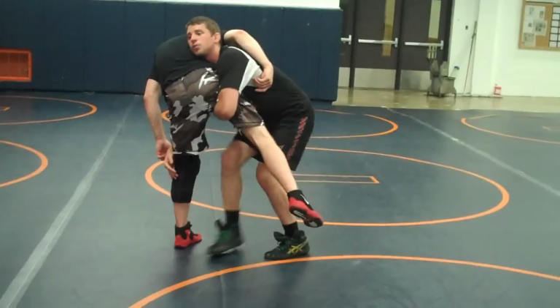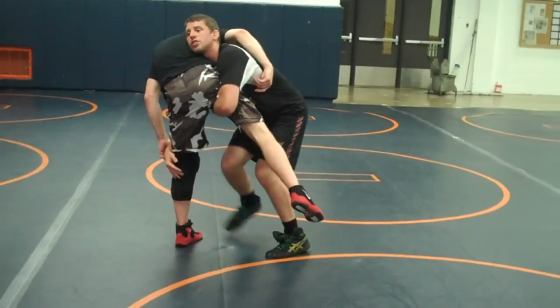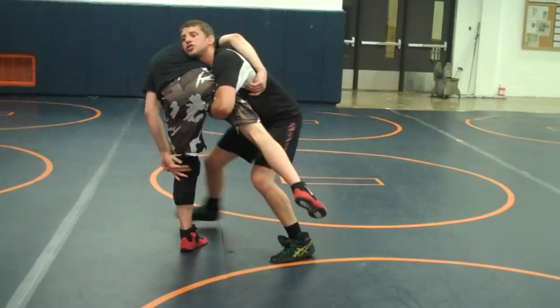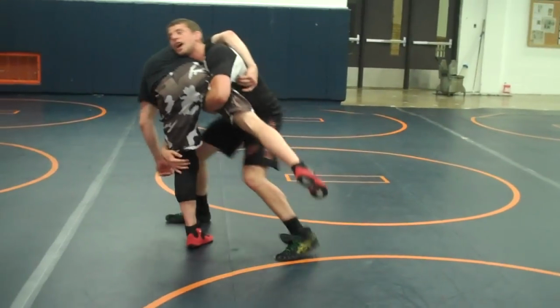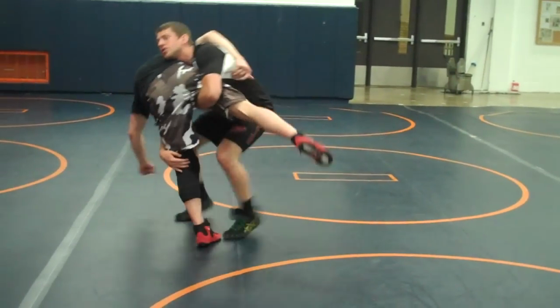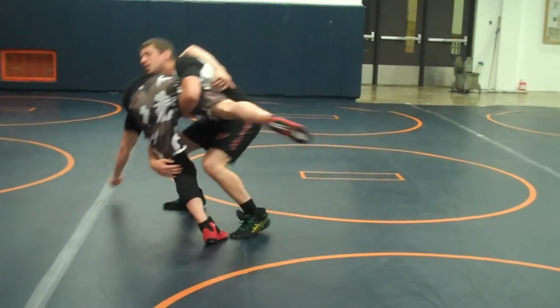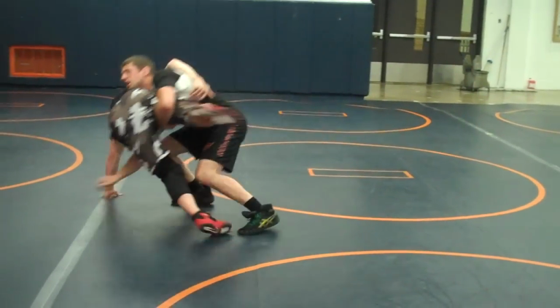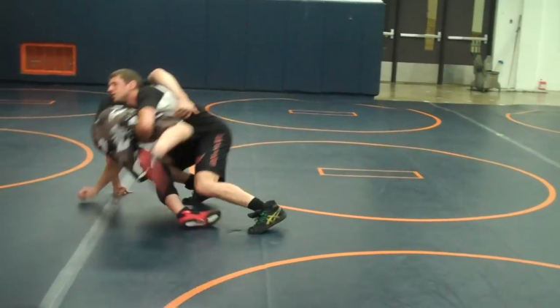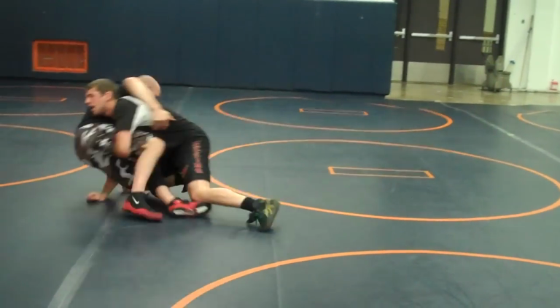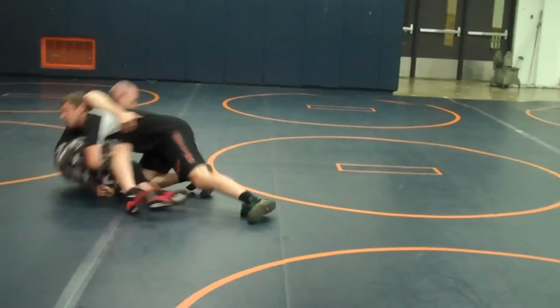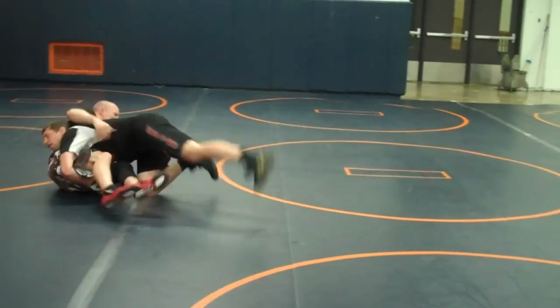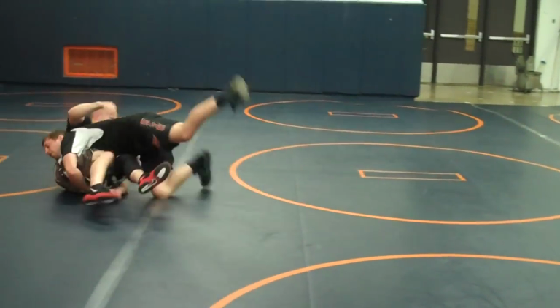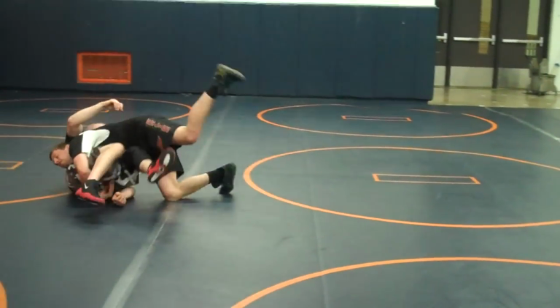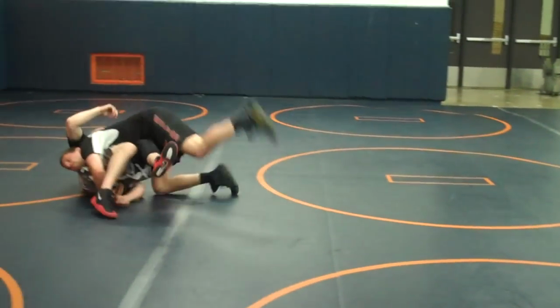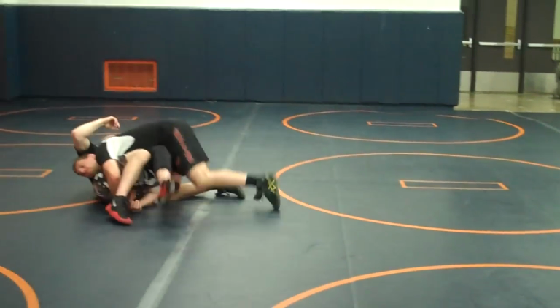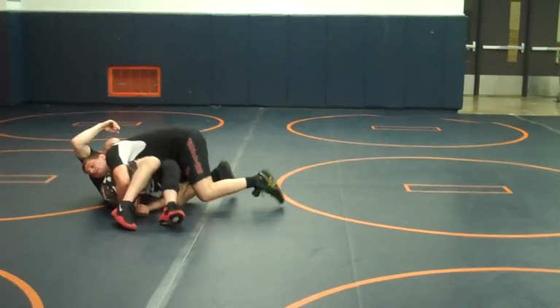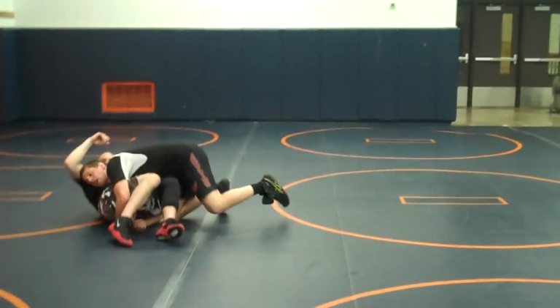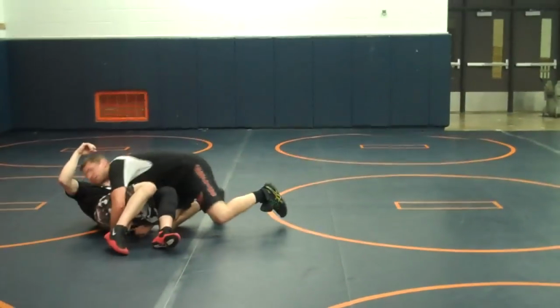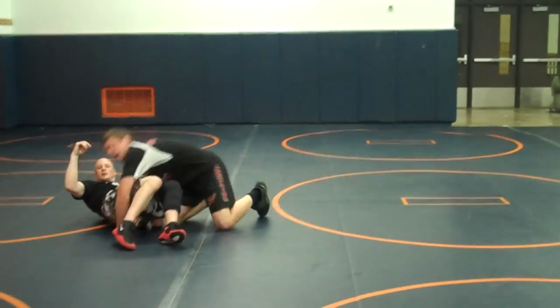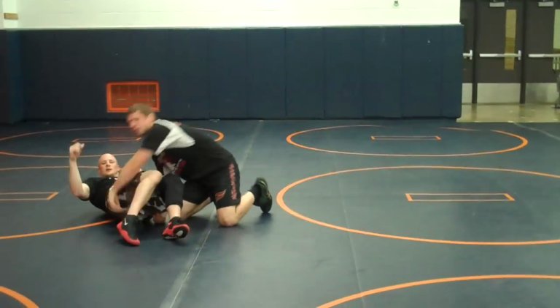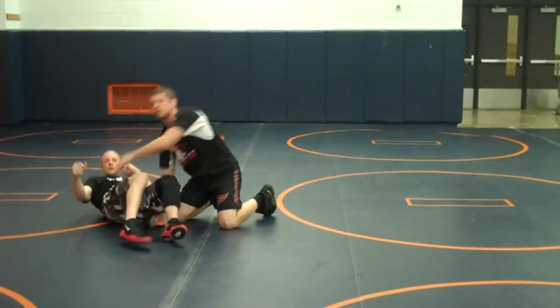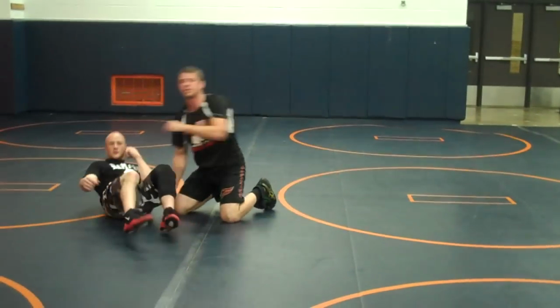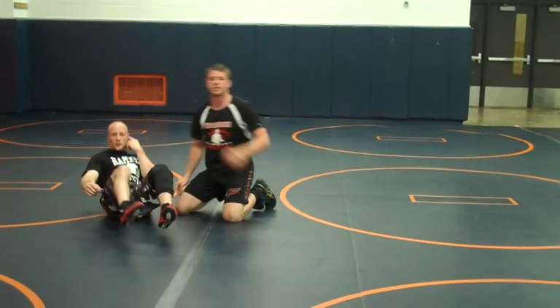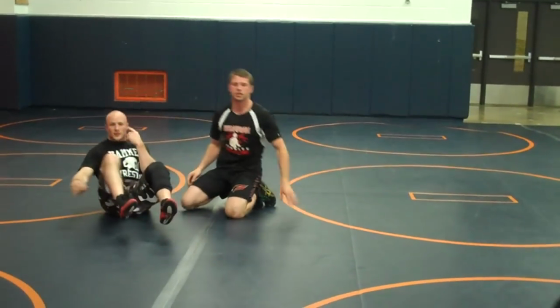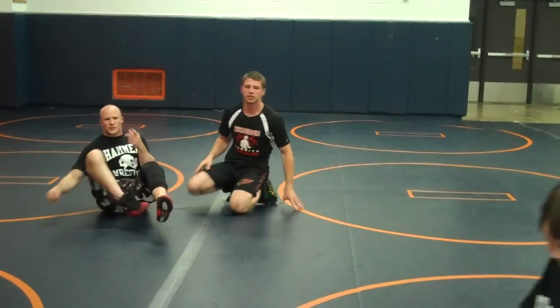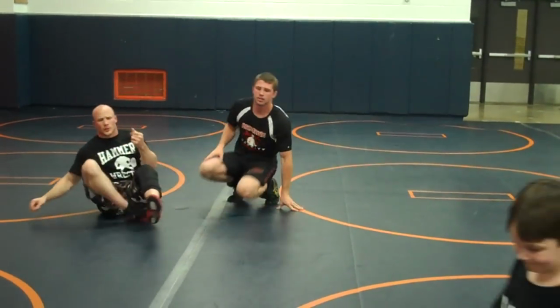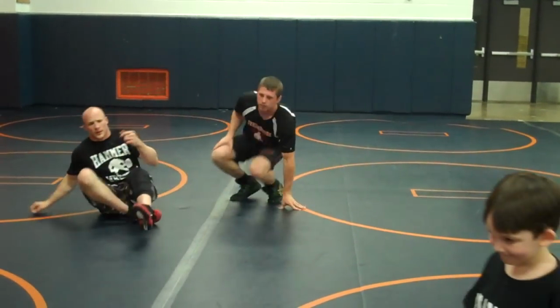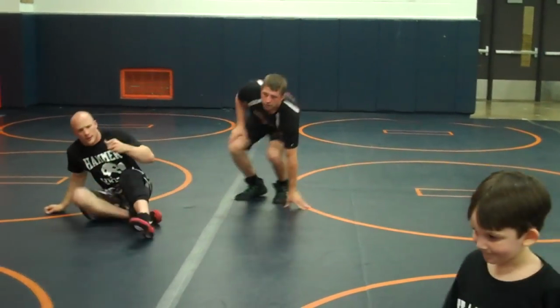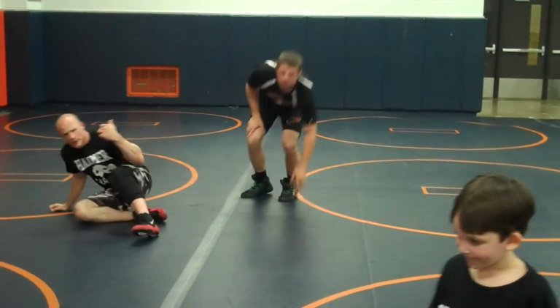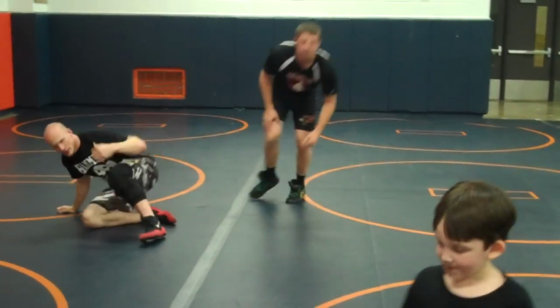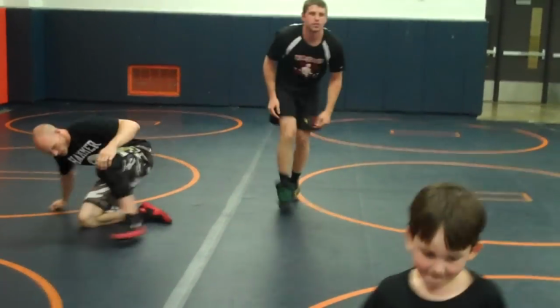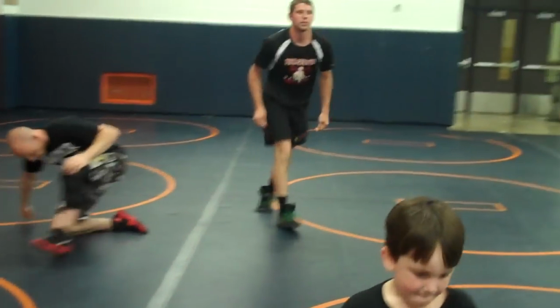We're going to drive, drive, drive him down. He's over.